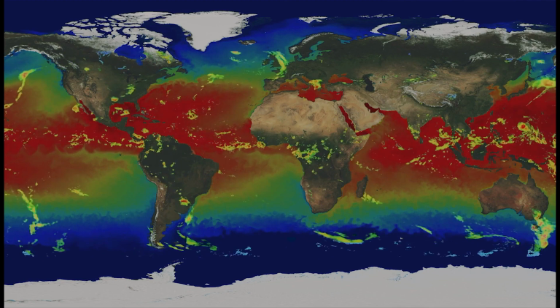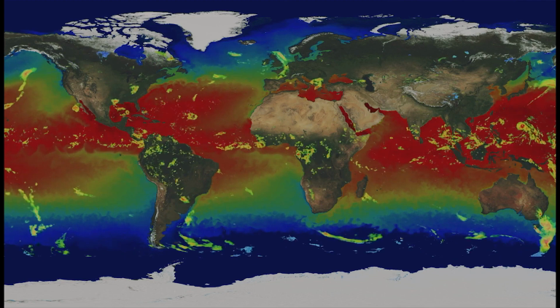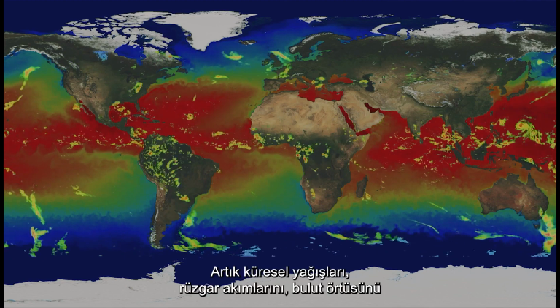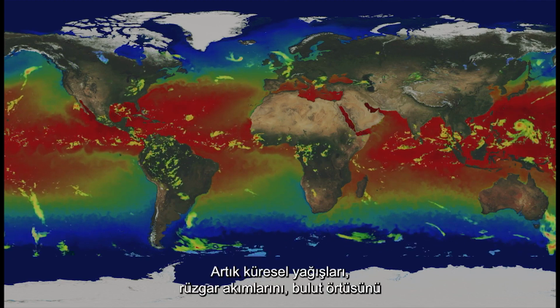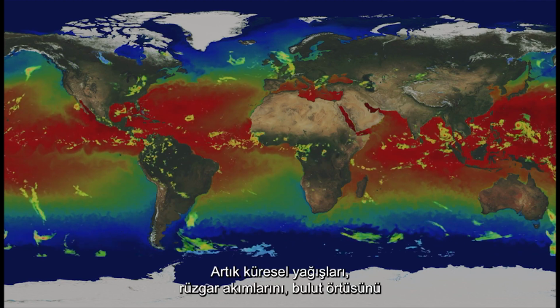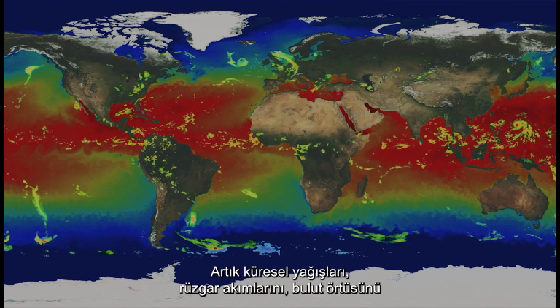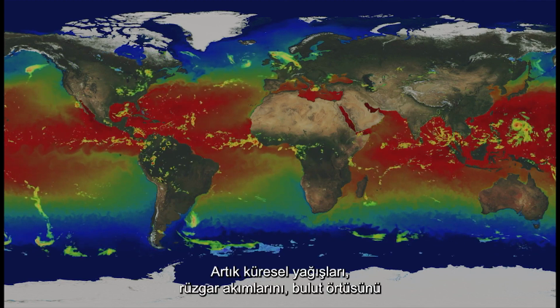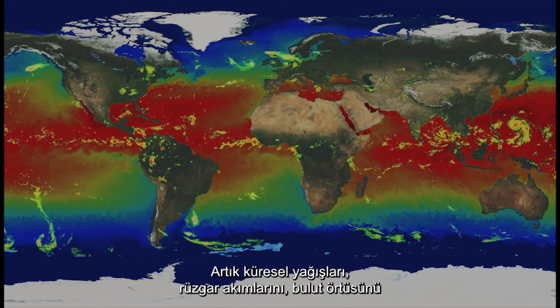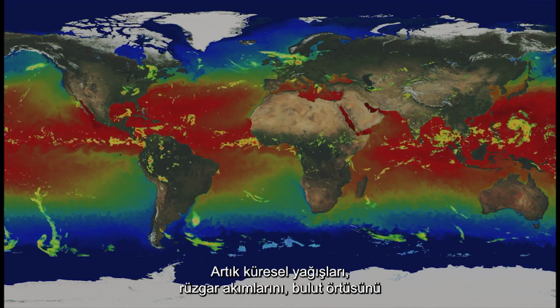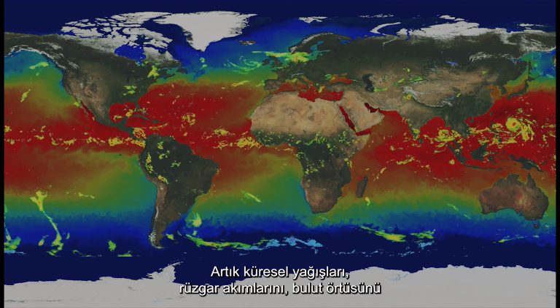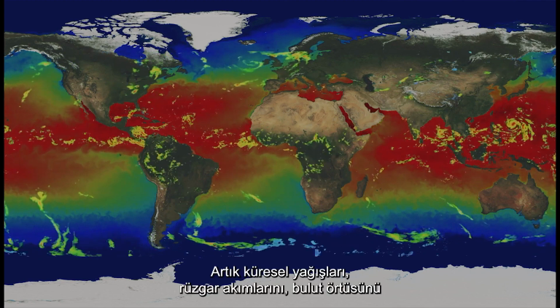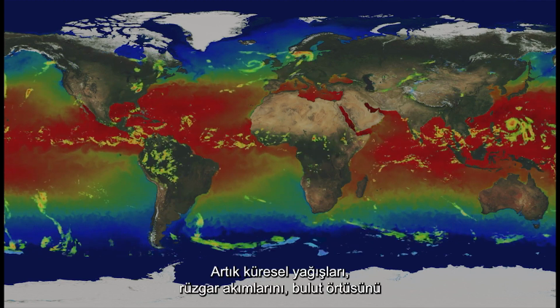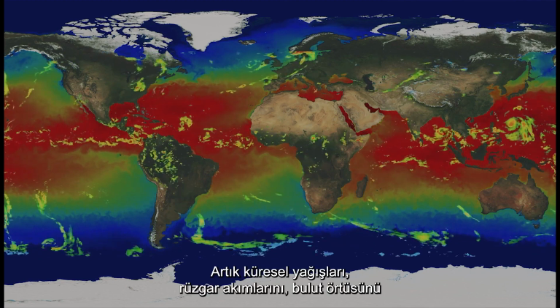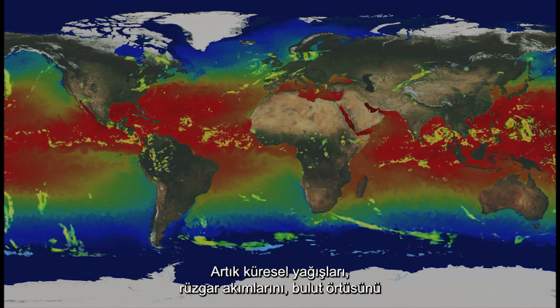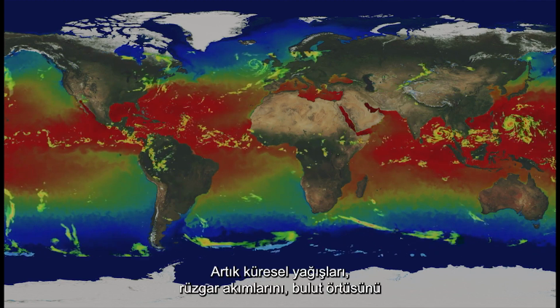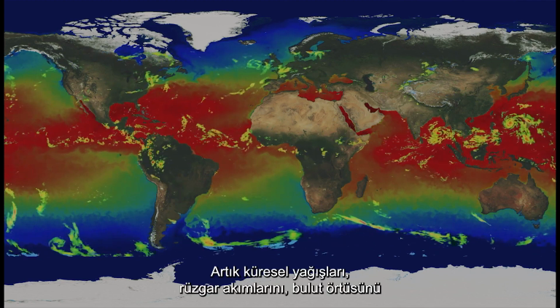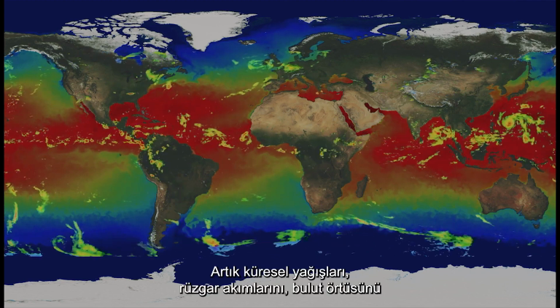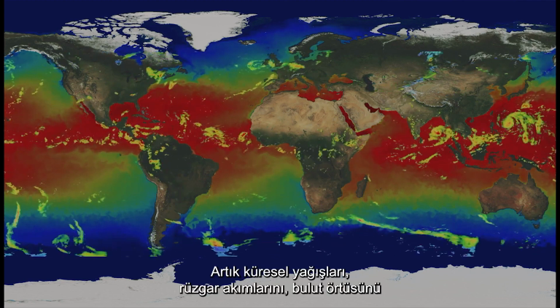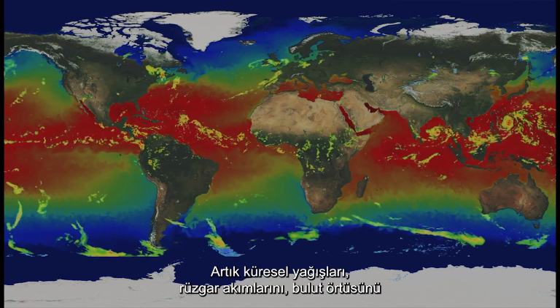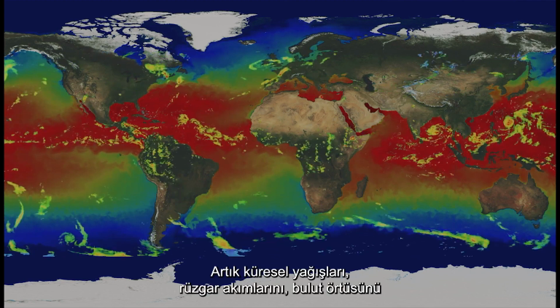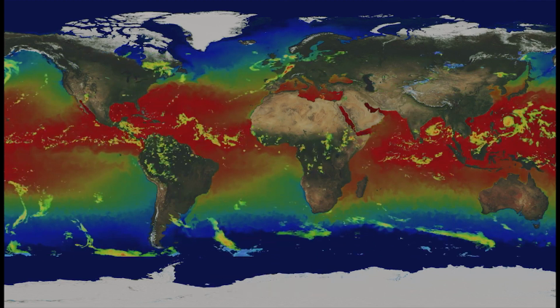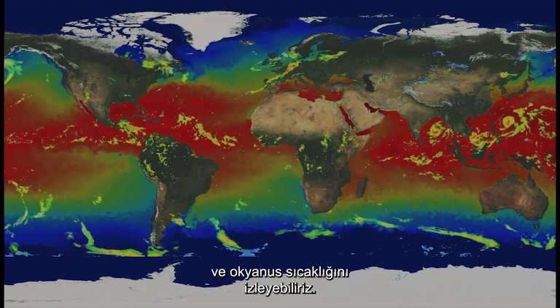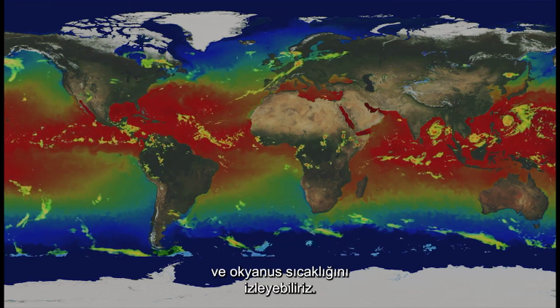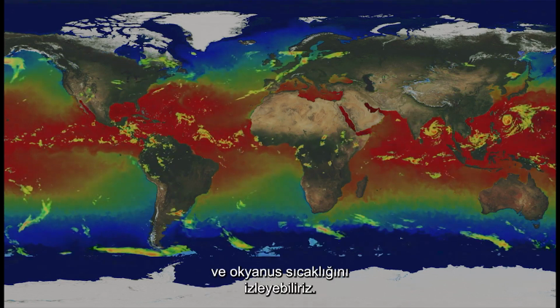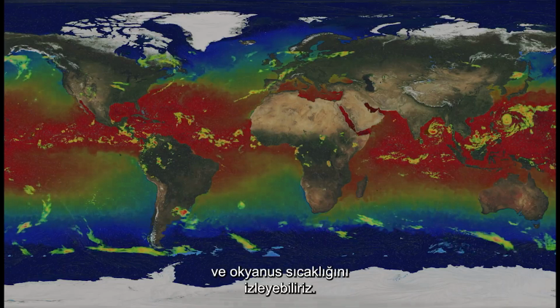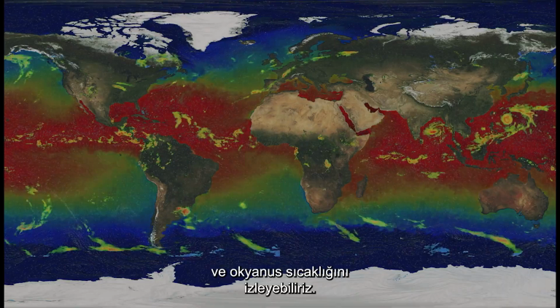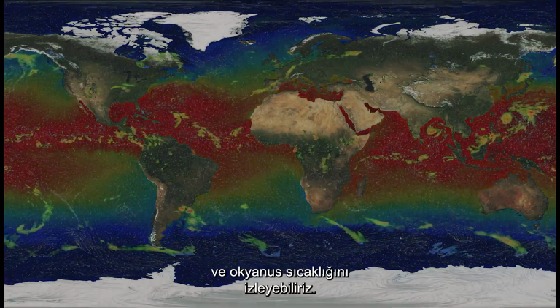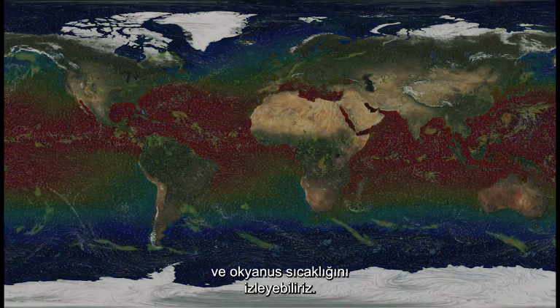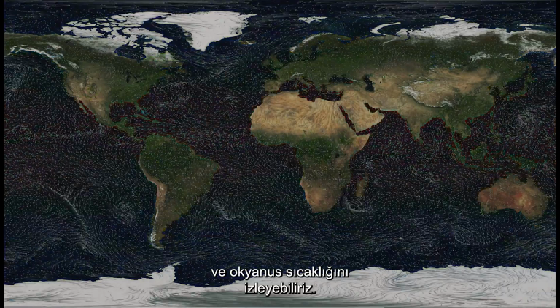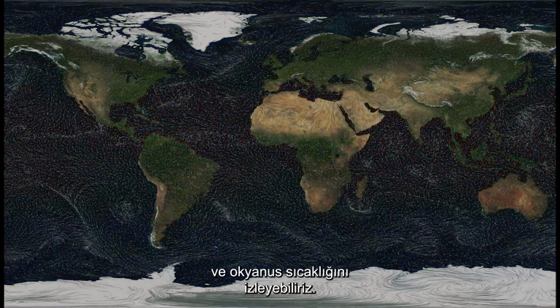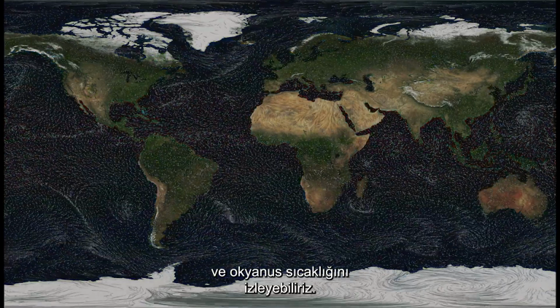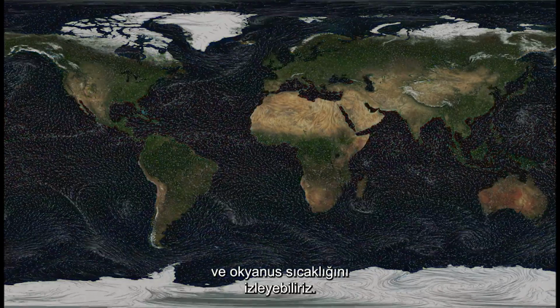We can now track global precipitation, wind currents, cloud cover and ocean temperature.